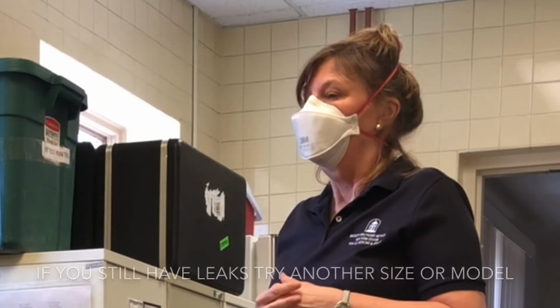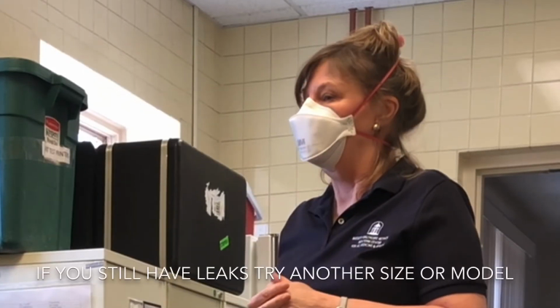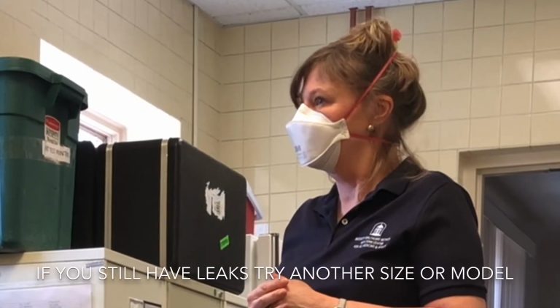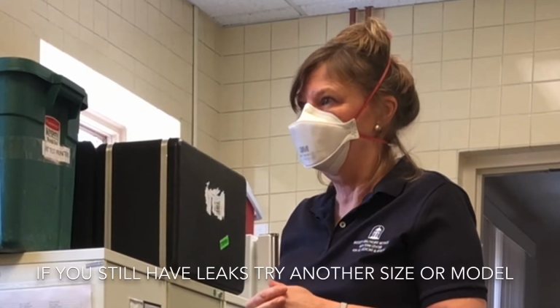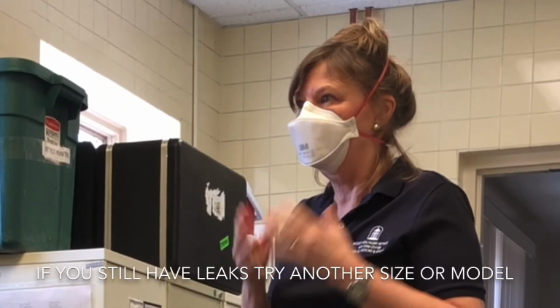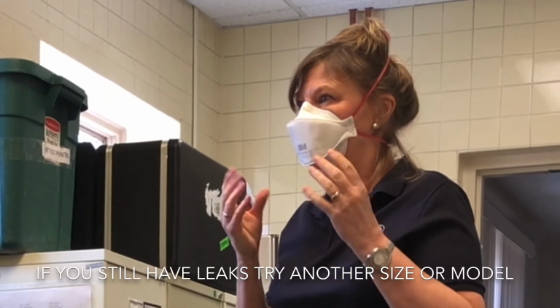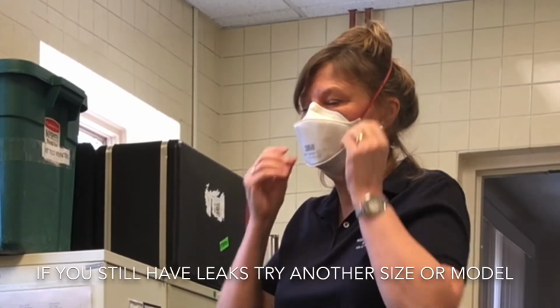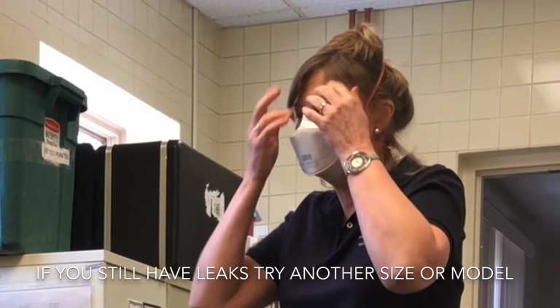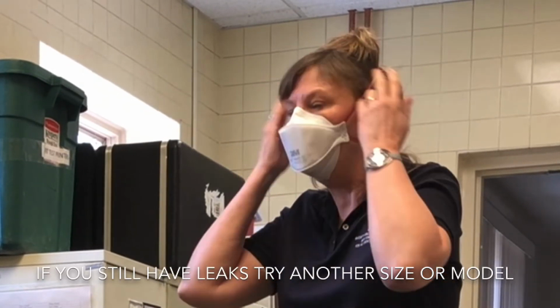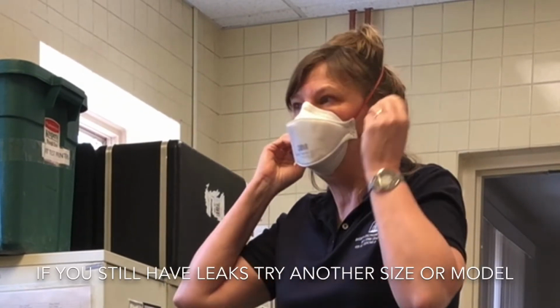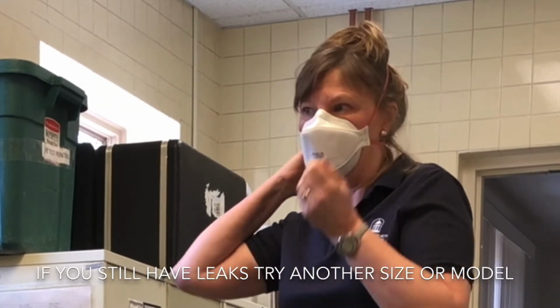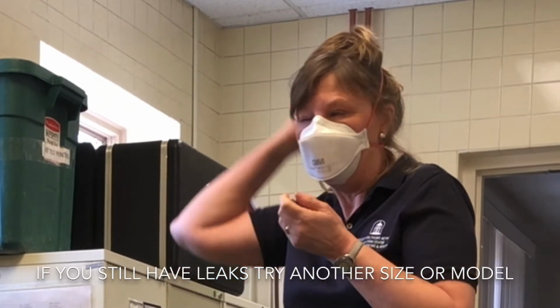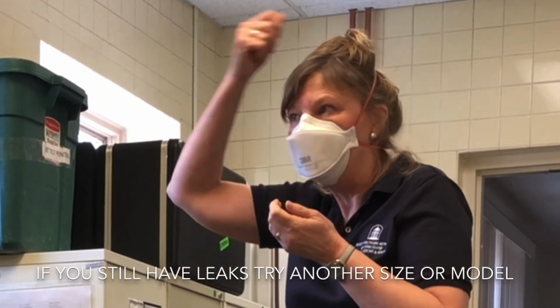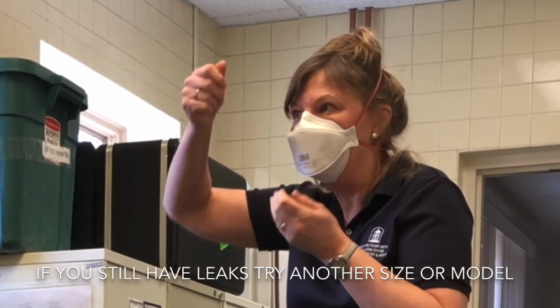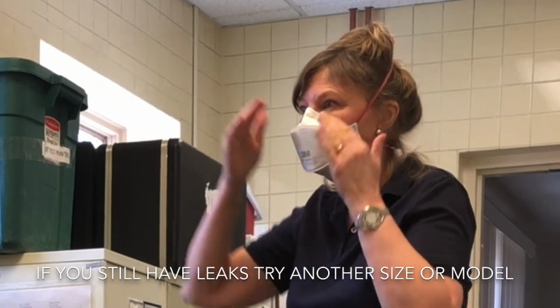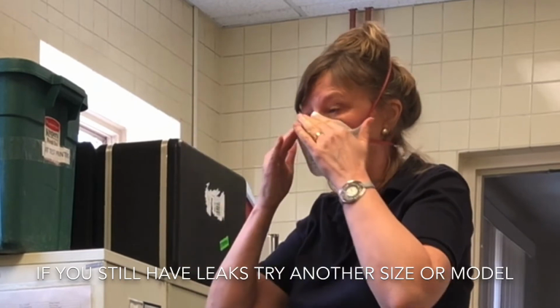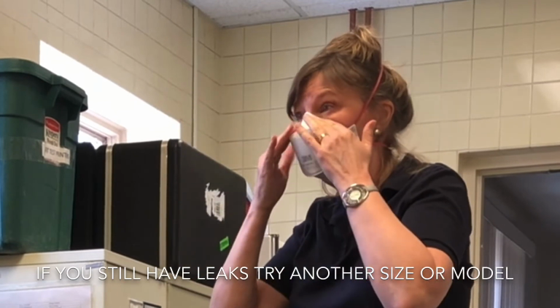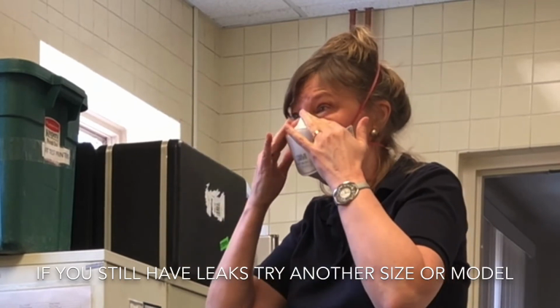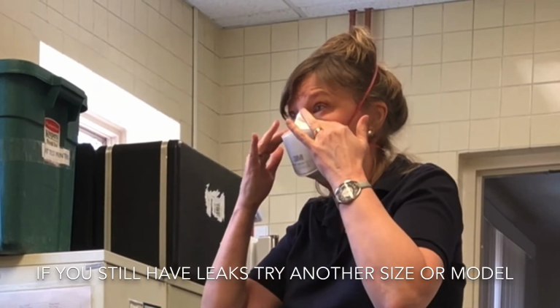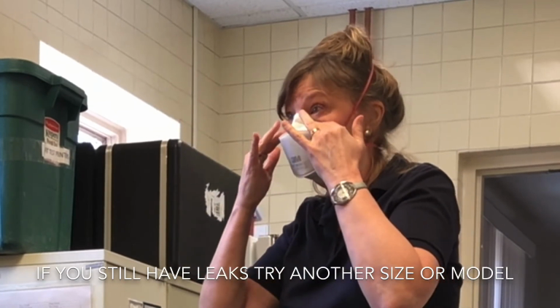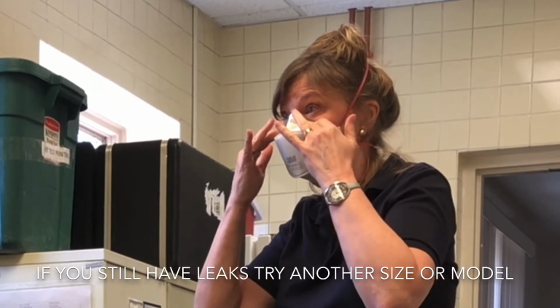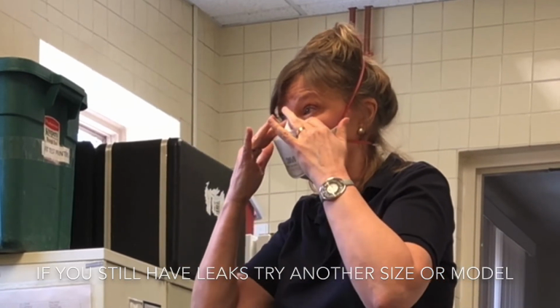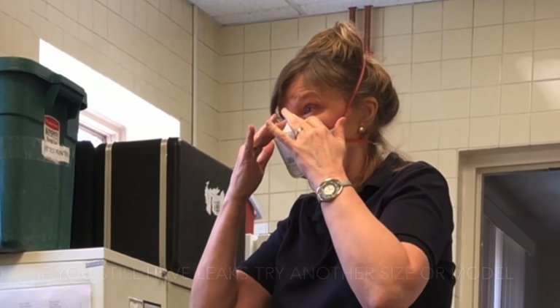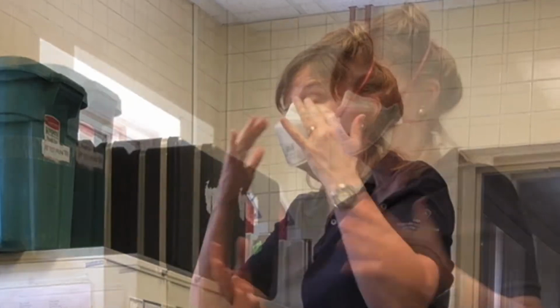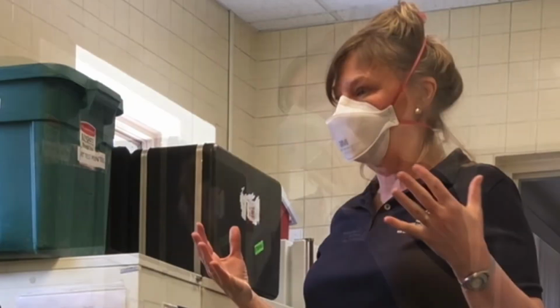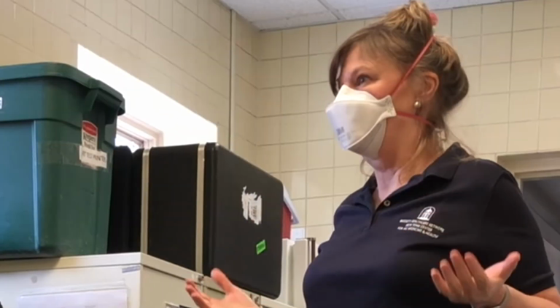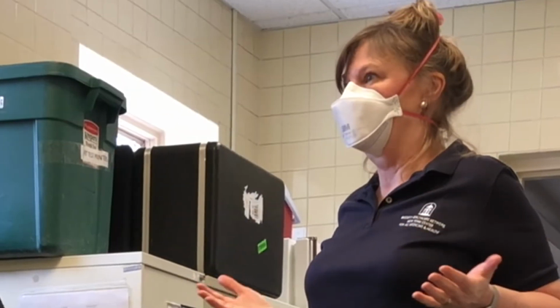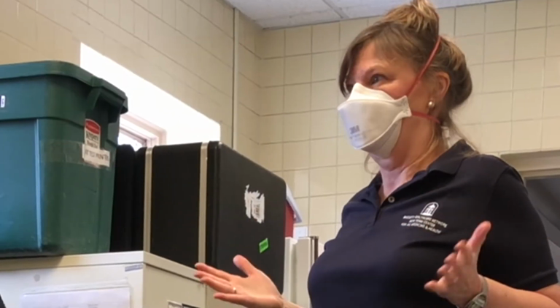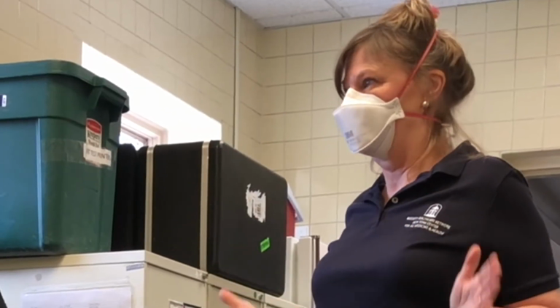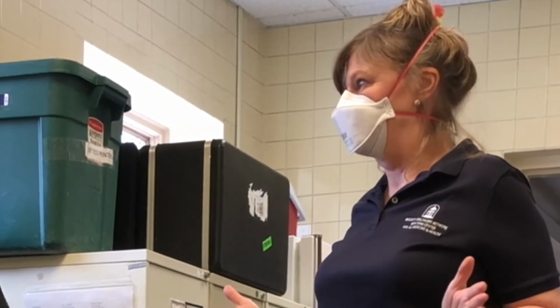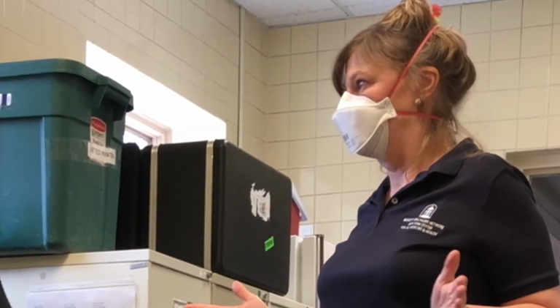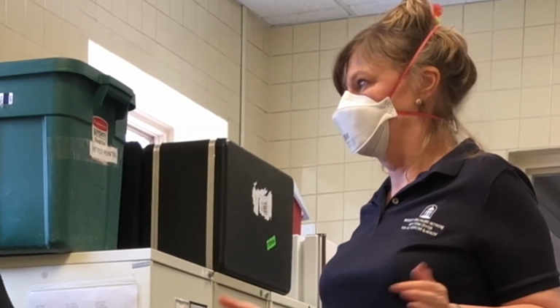If it doesn't have a good seal, then you take it off the same way we took it on. You try to reposition it on your nose. You want to avoid touching your face all the time.